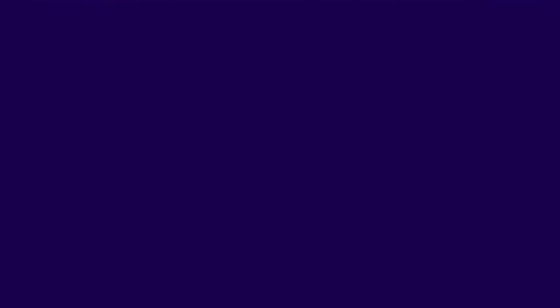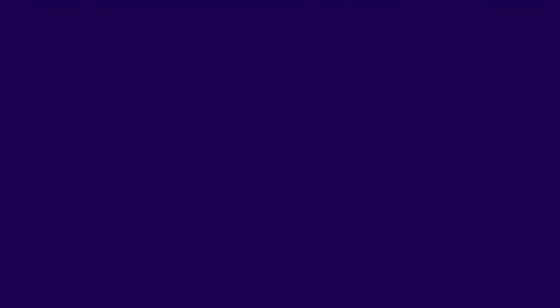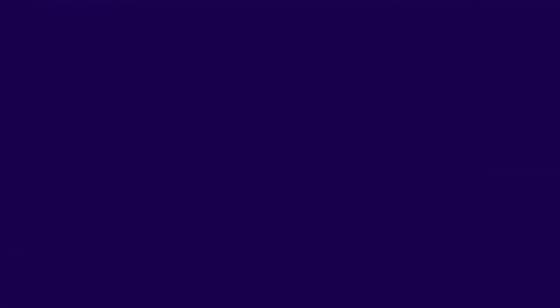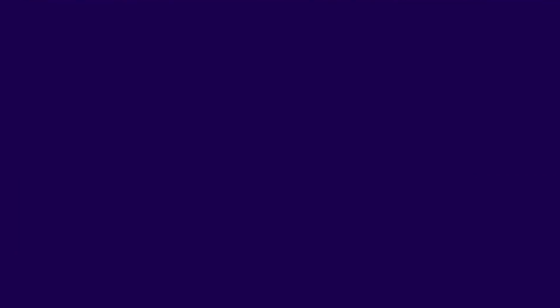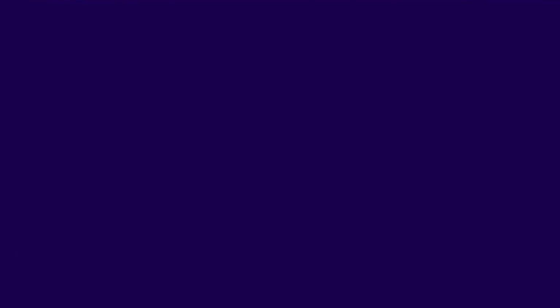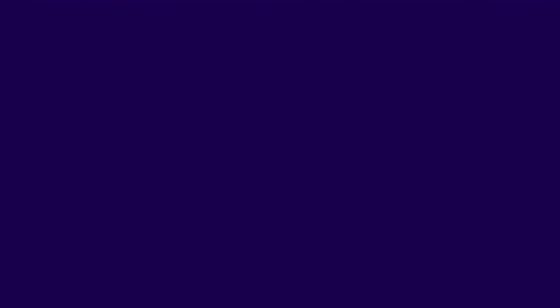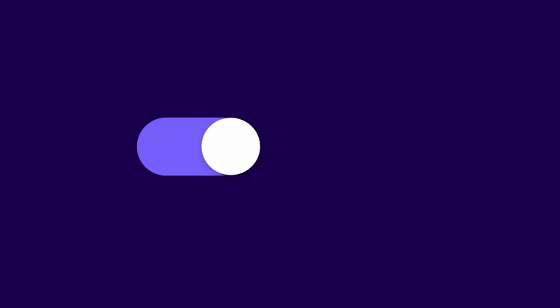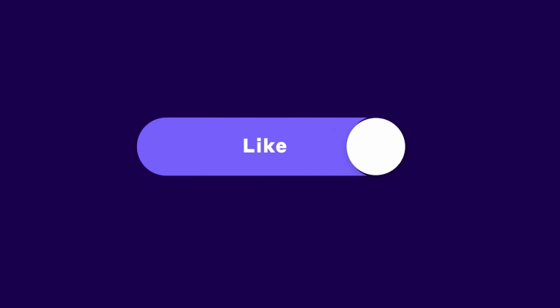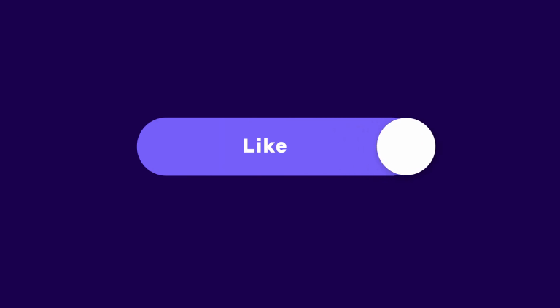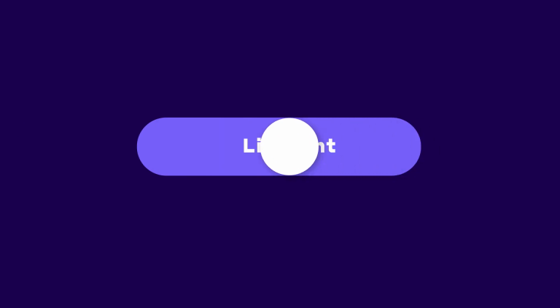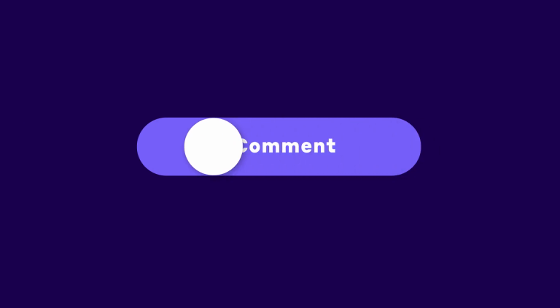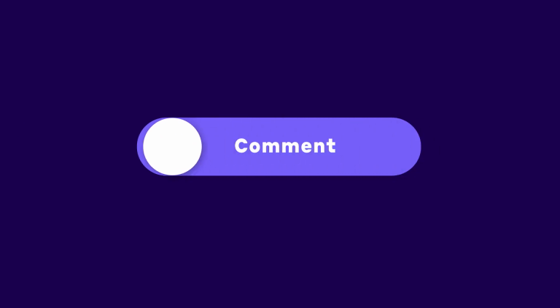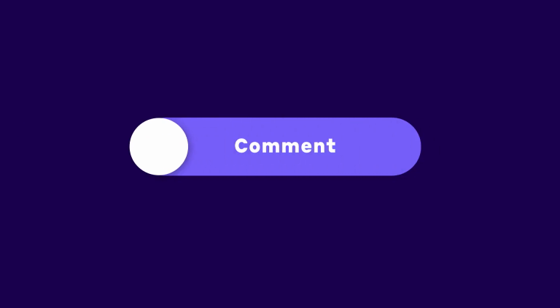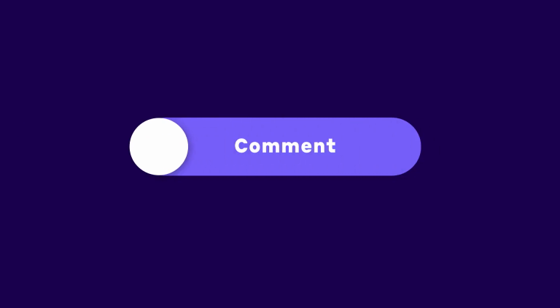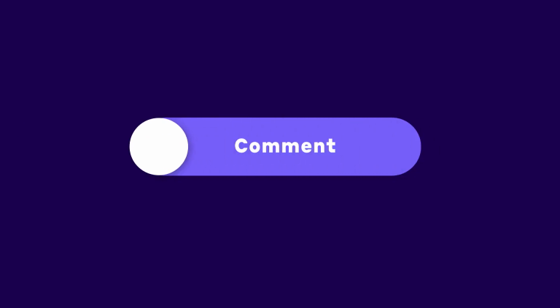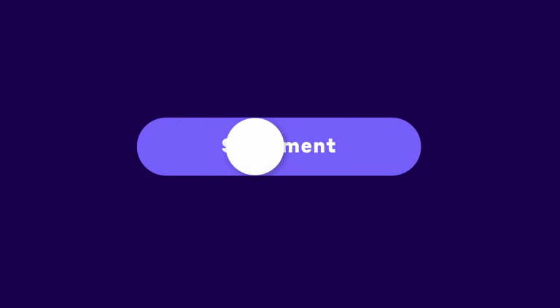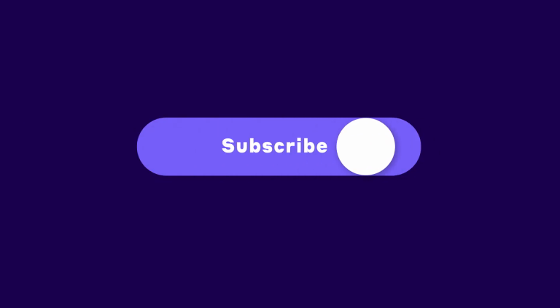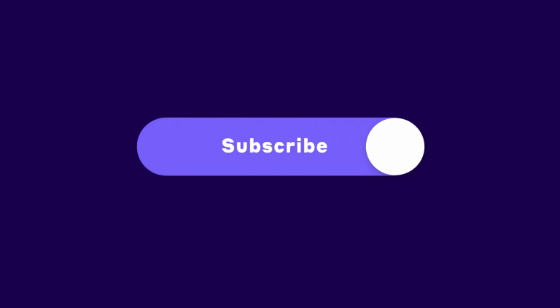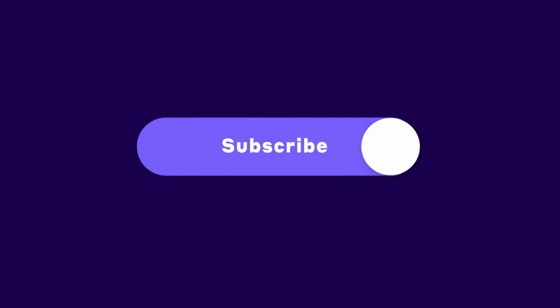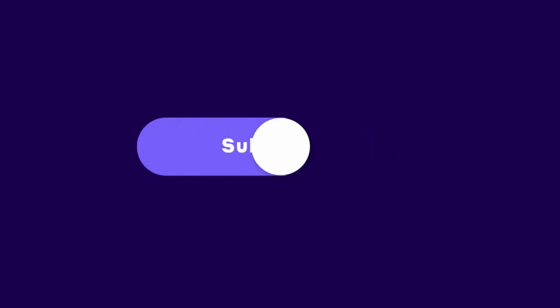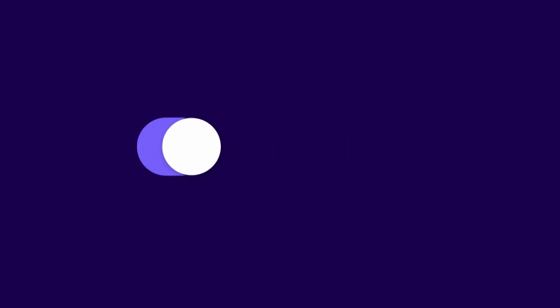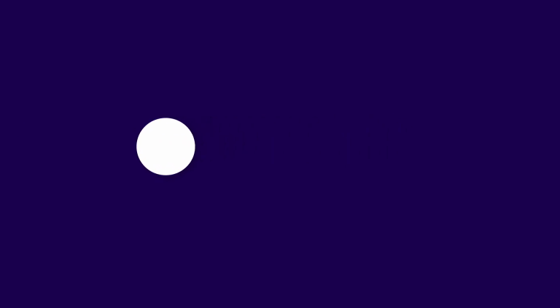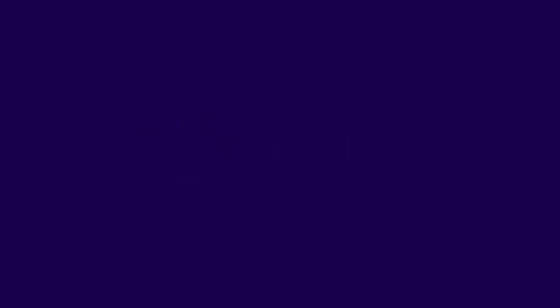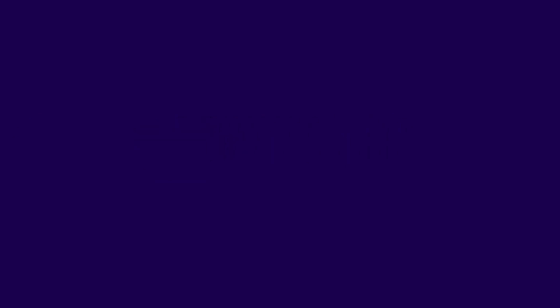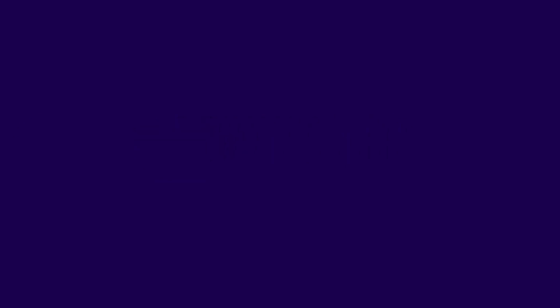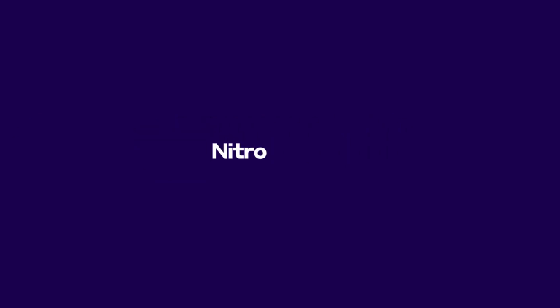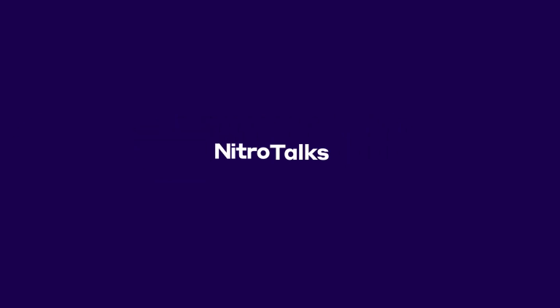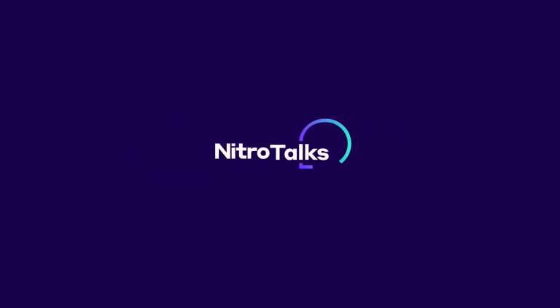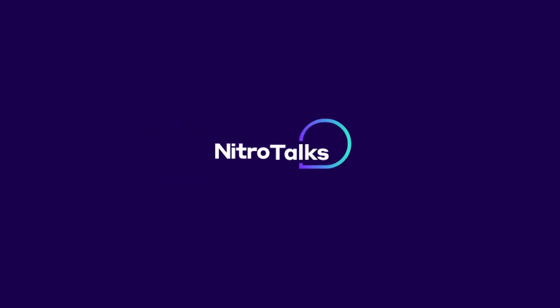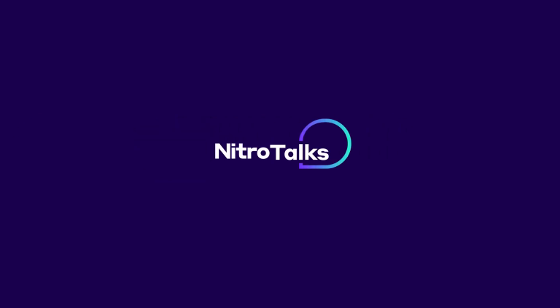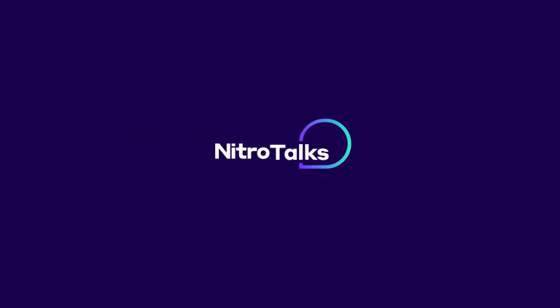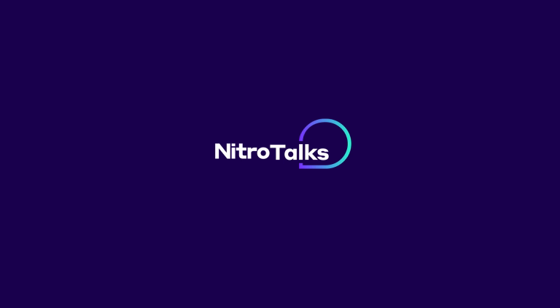Thanks for watching, and if you enjoyed this video don't forget to like, comment, and subscribe. I'll see you in the next one!